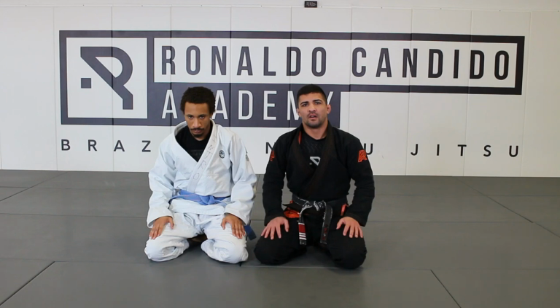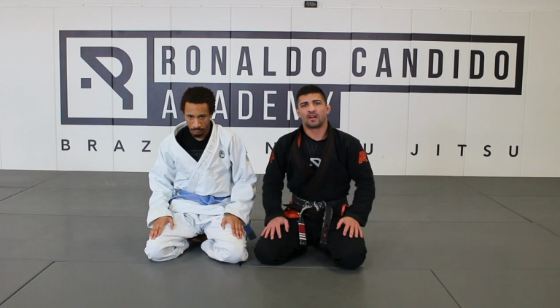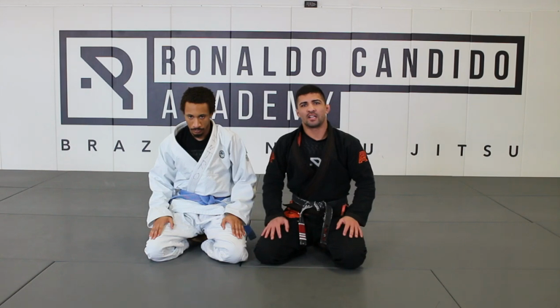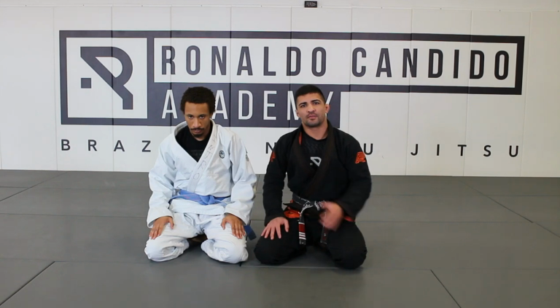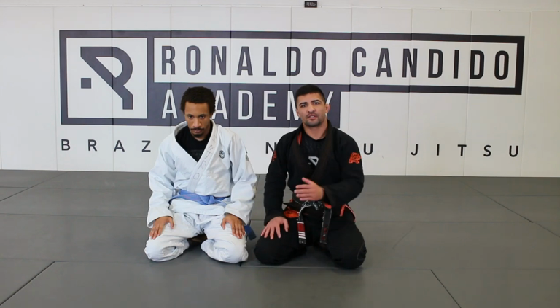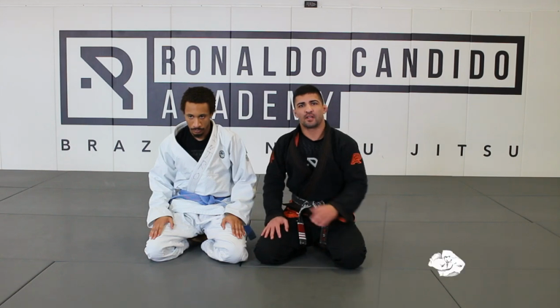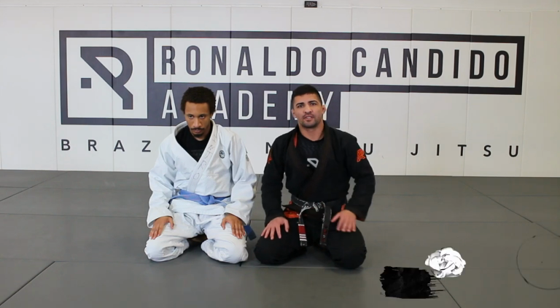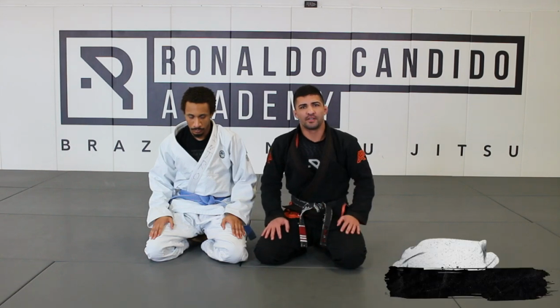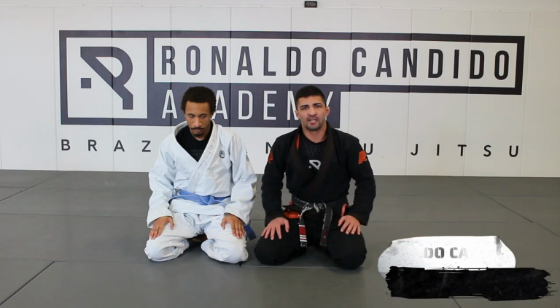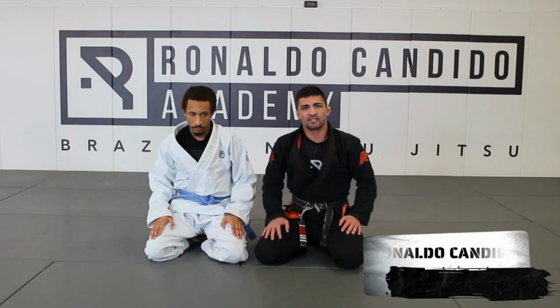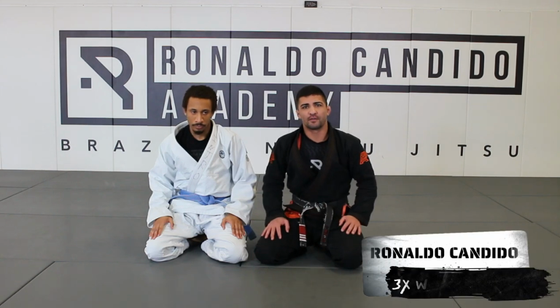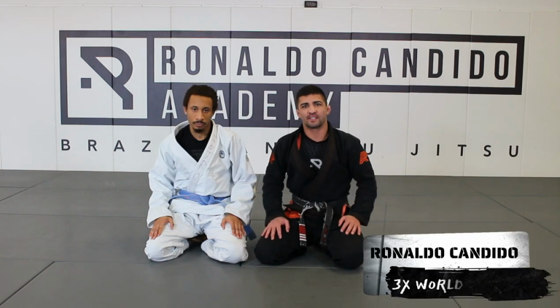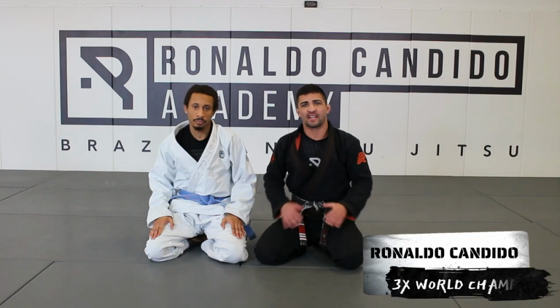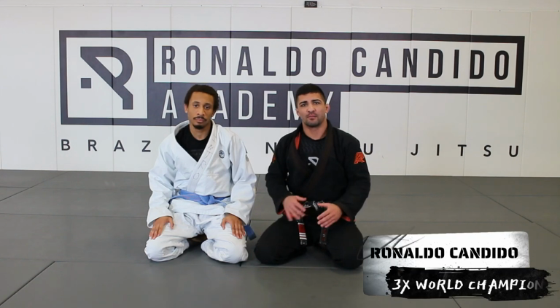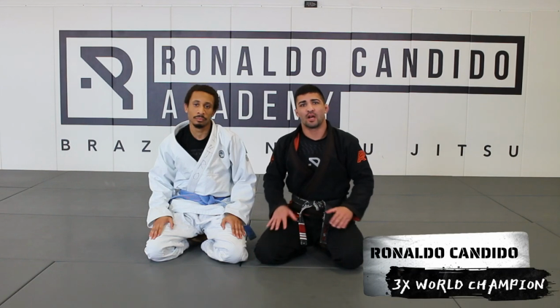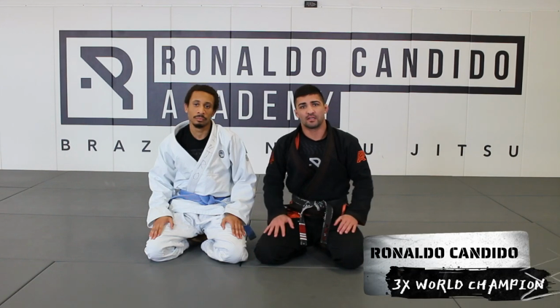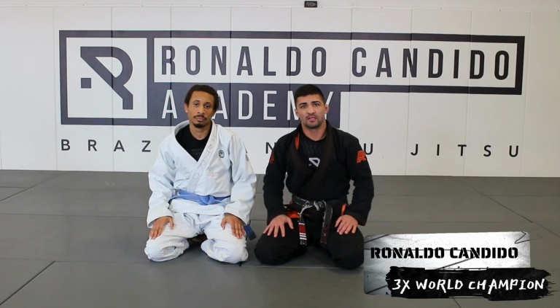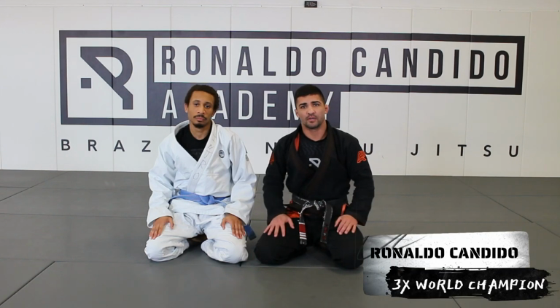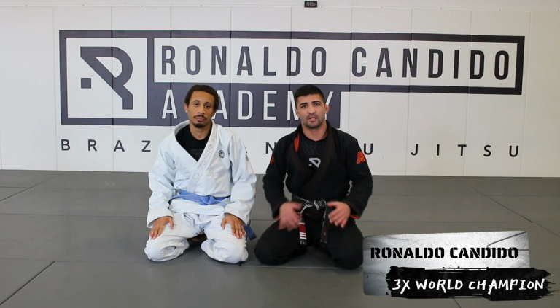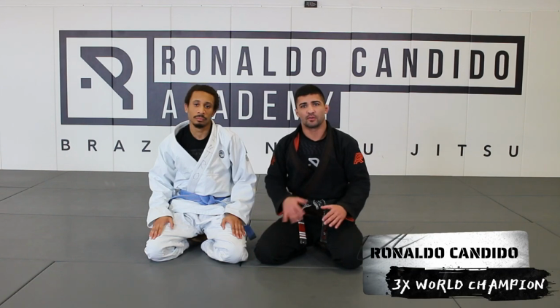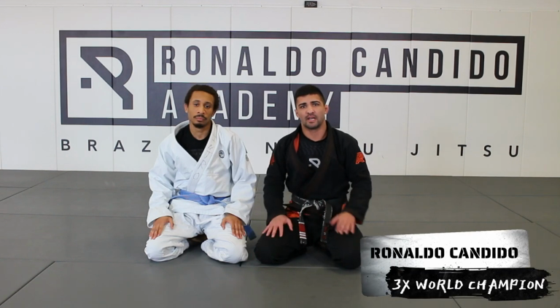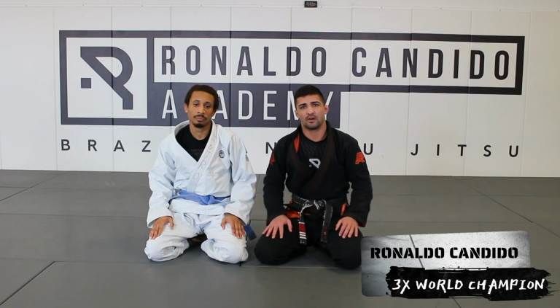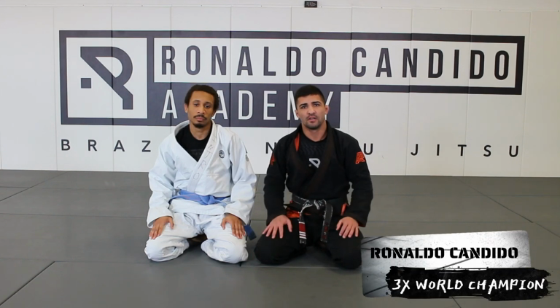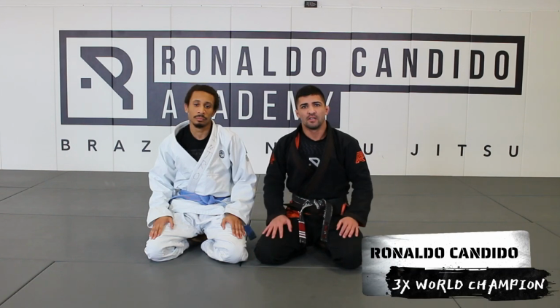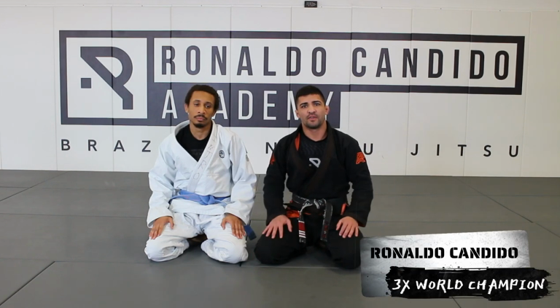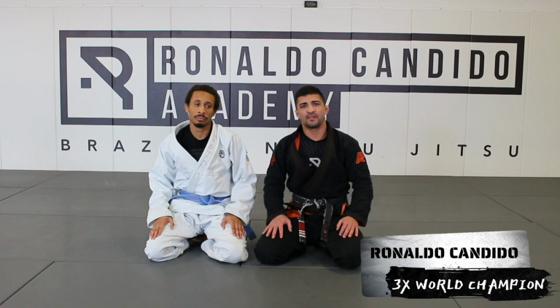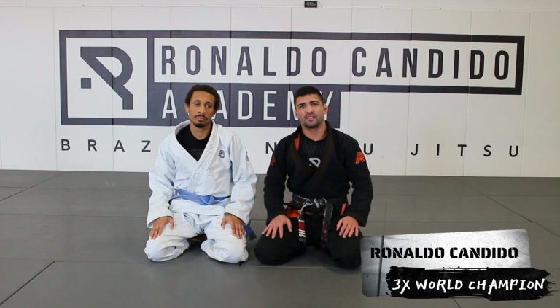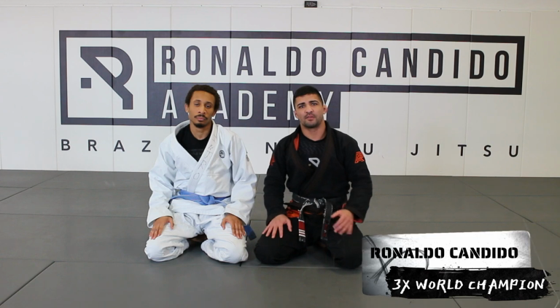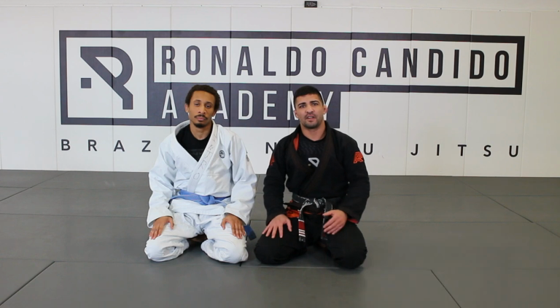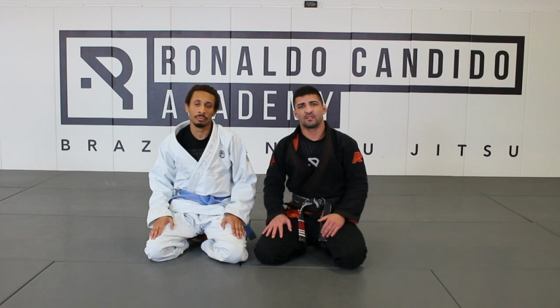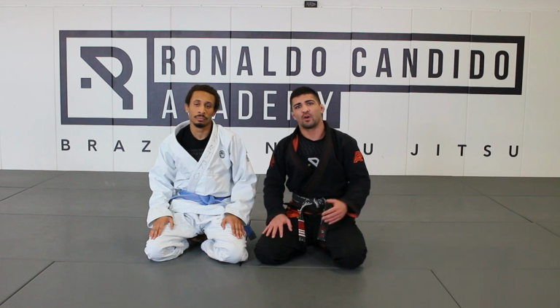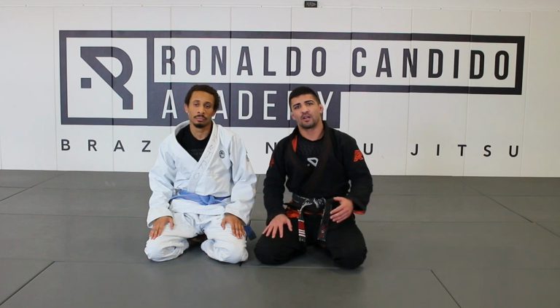Alright guys, Professor Ronaldo Canelo here. Let's go for the second block we're gonna do right now. Very simple, very easy one.